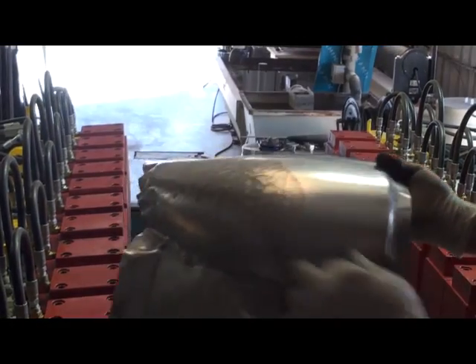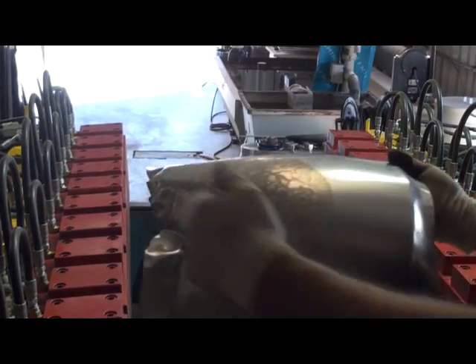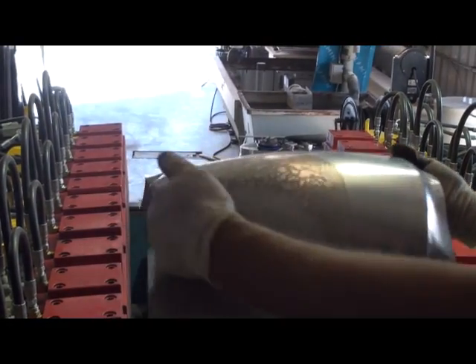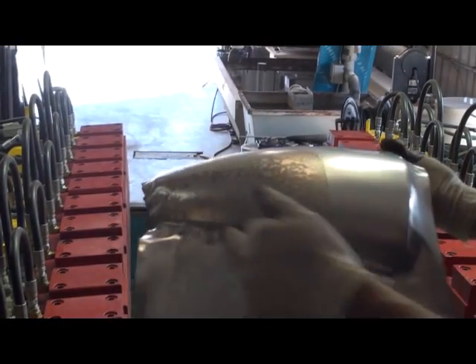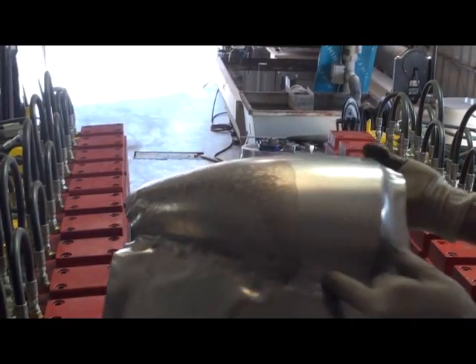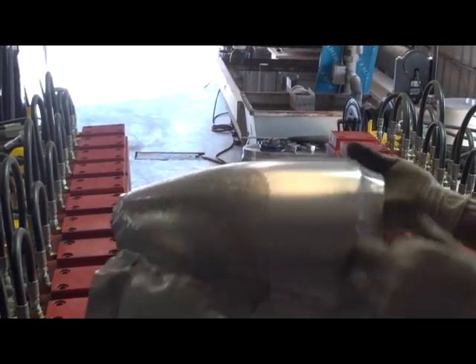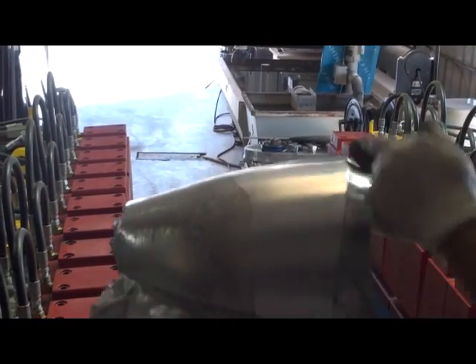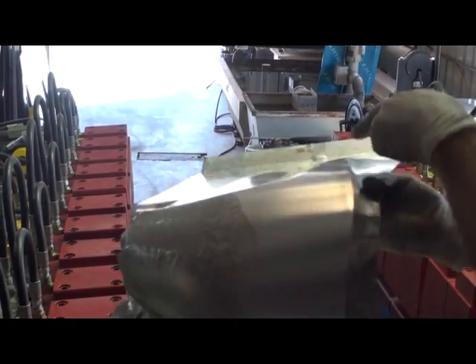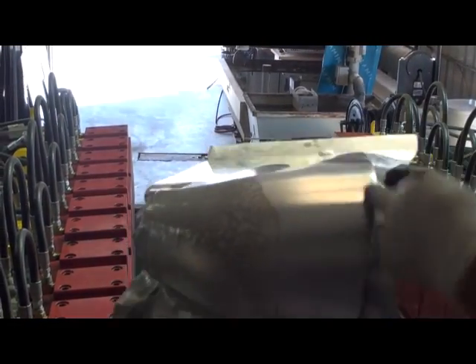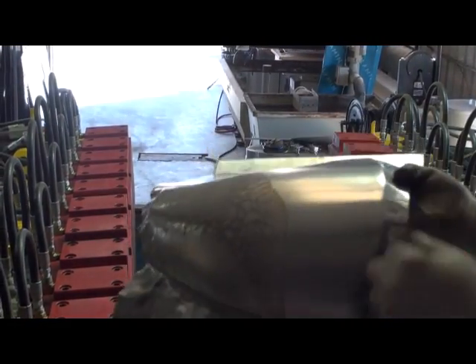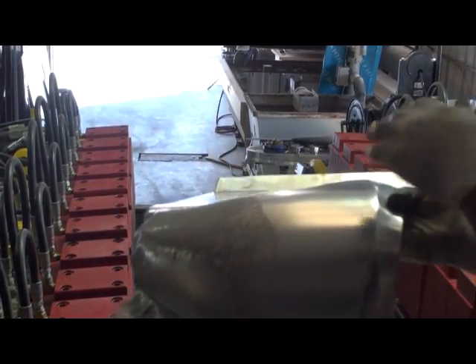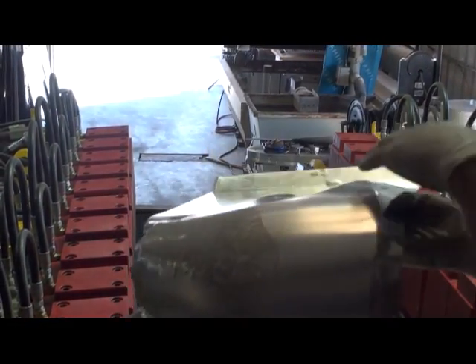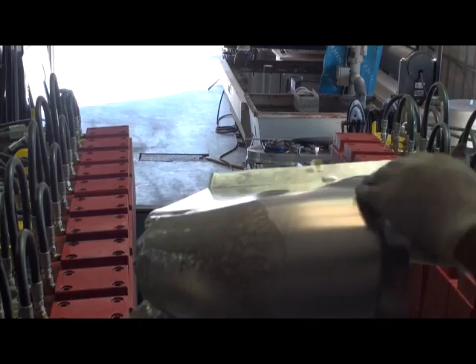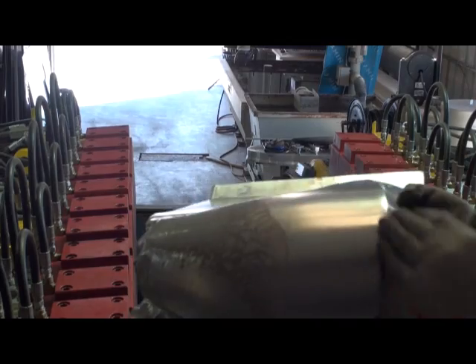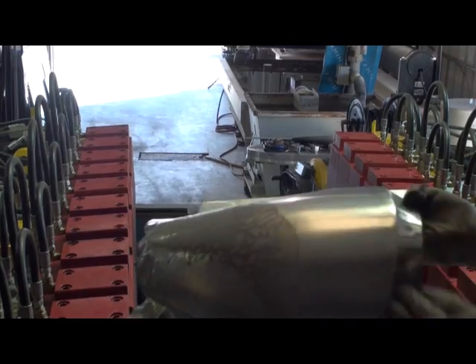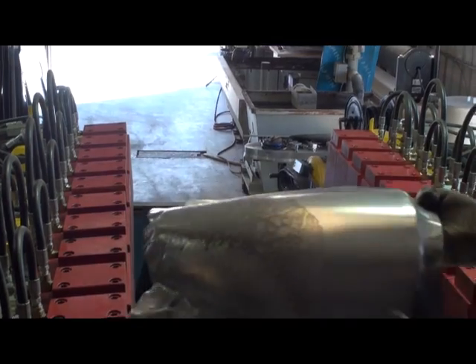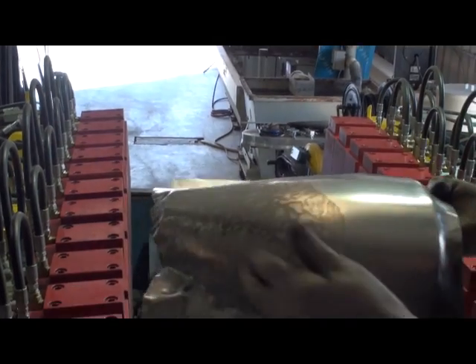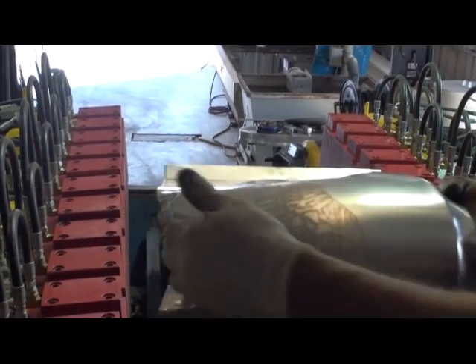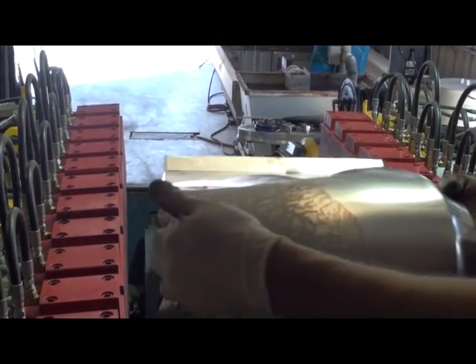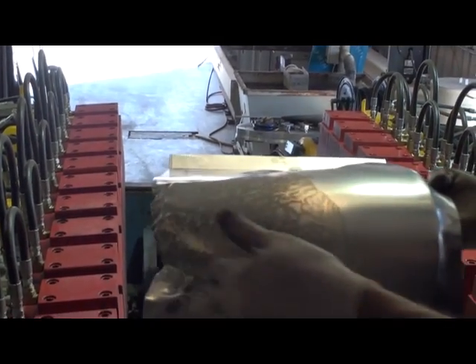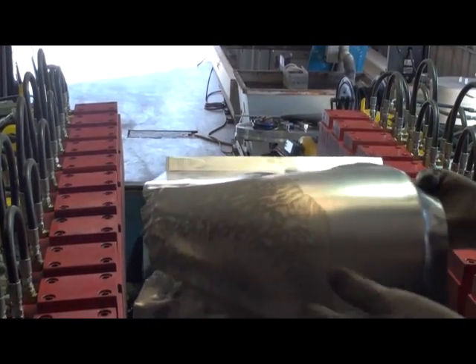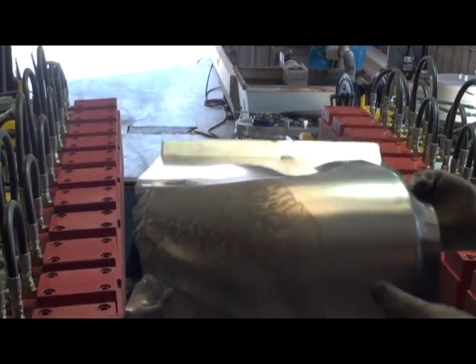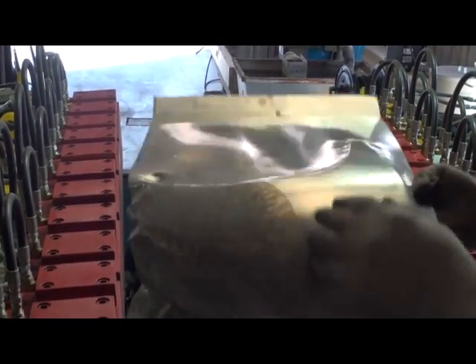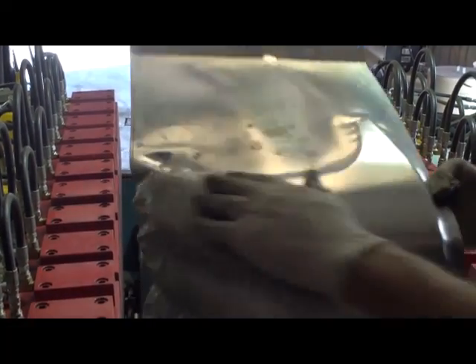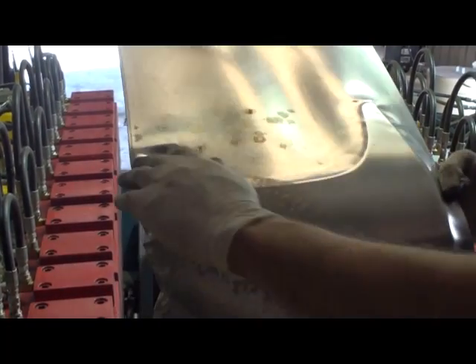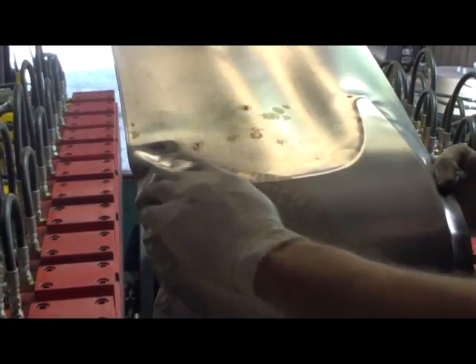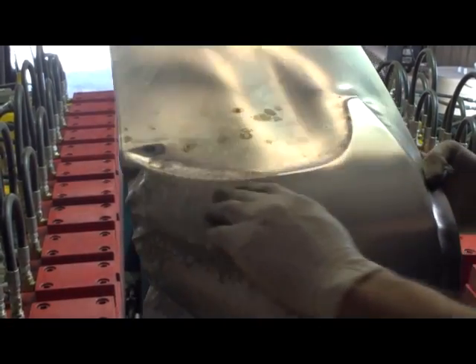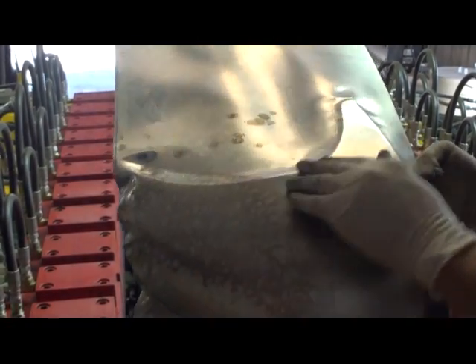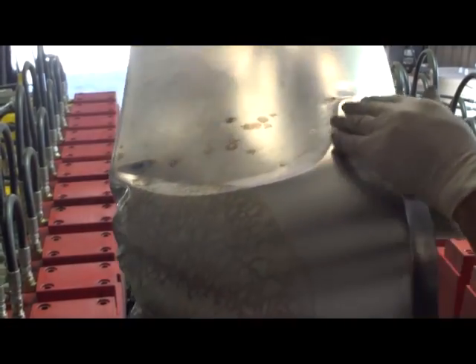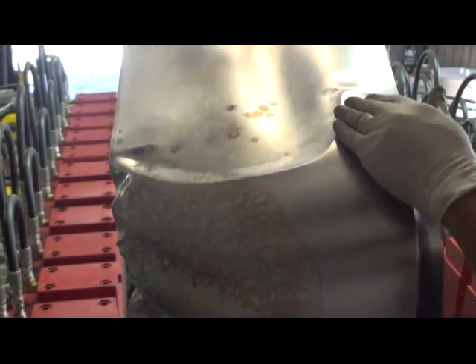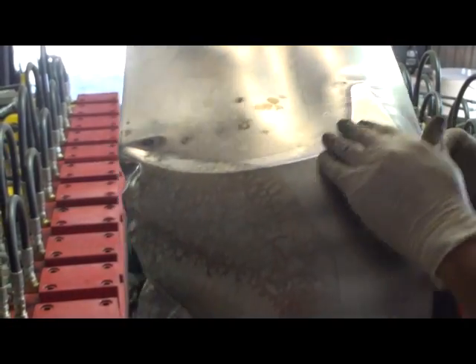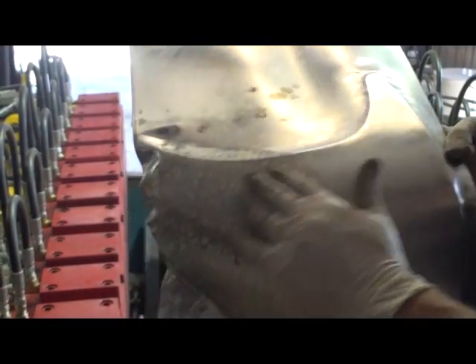We'll cut it here, cut it here, weld this on — and this gets some foam on it and this gets riveted to the body.